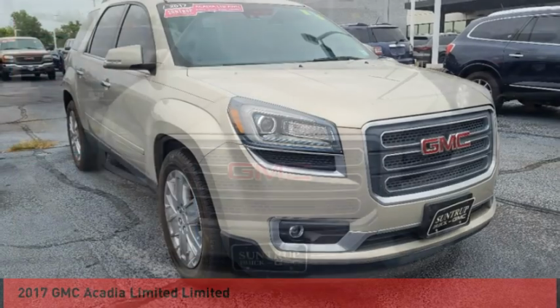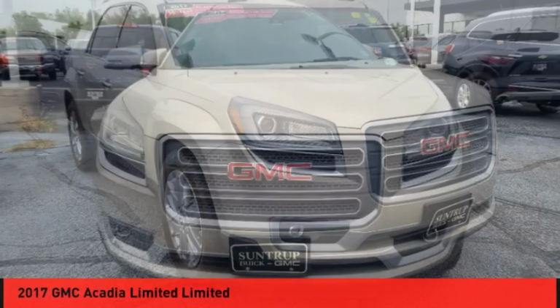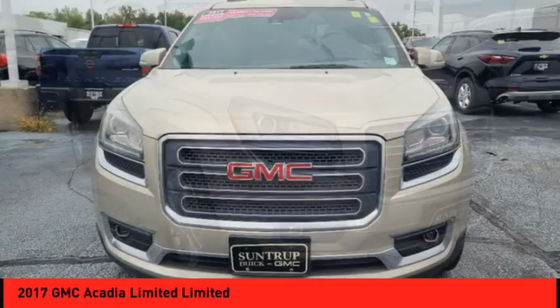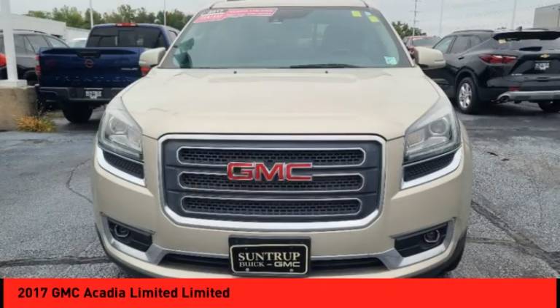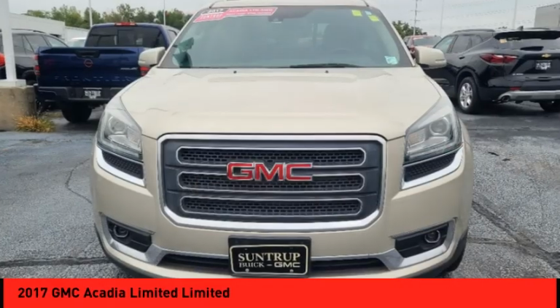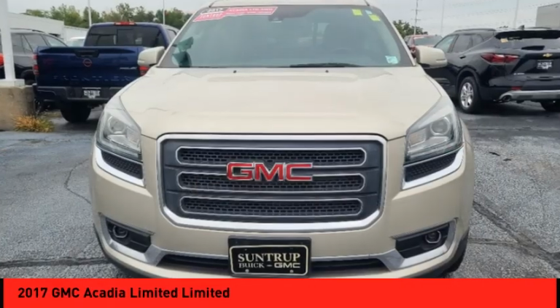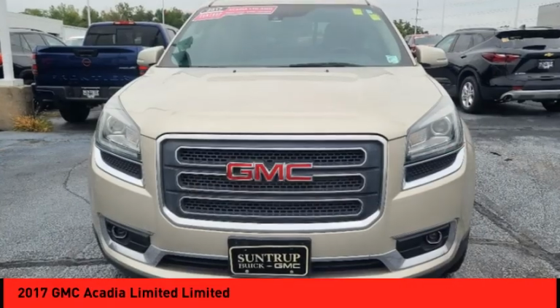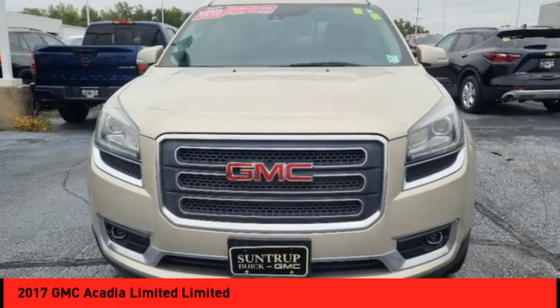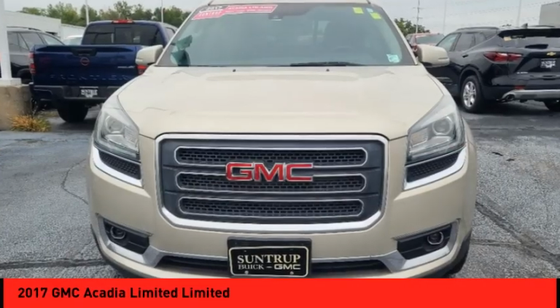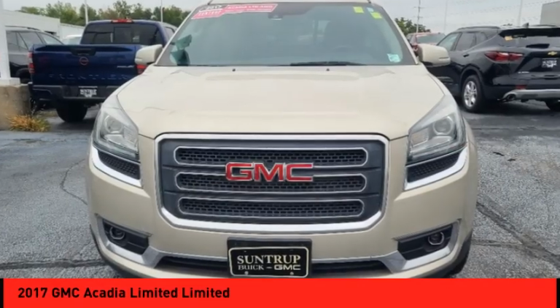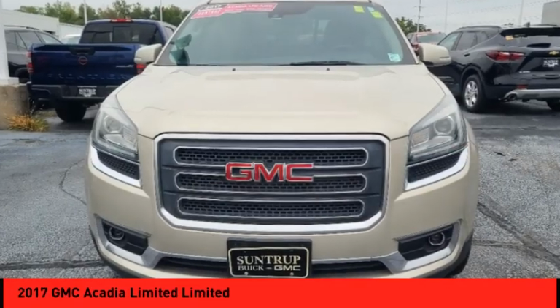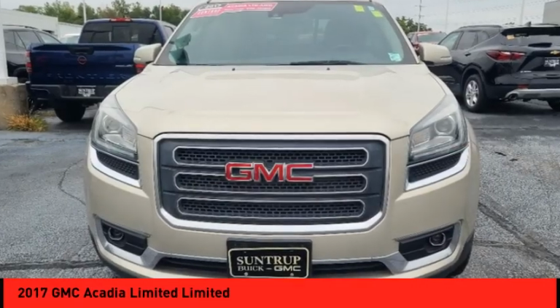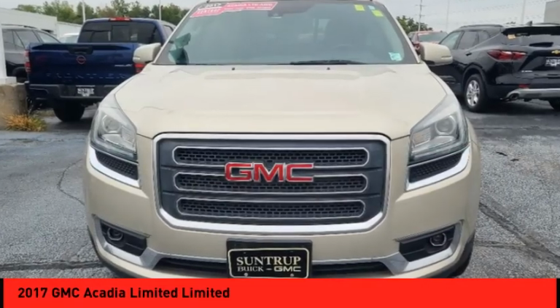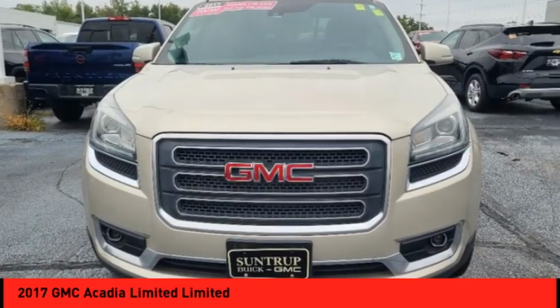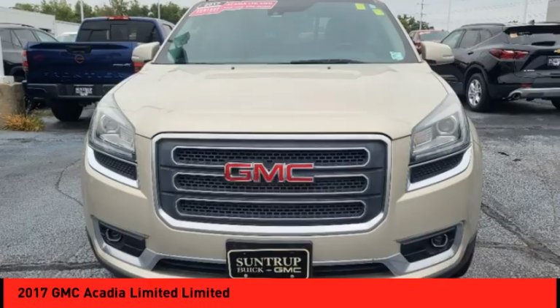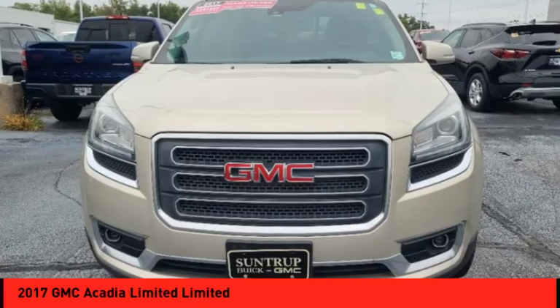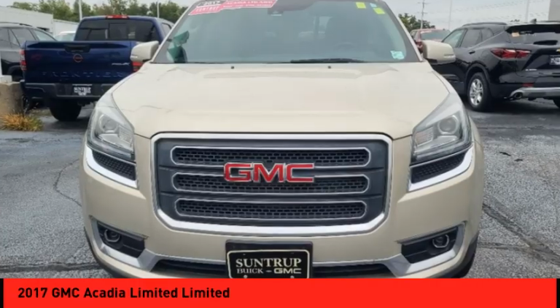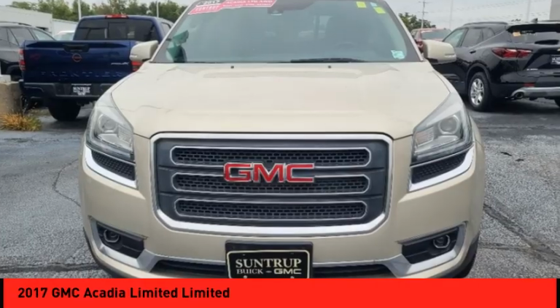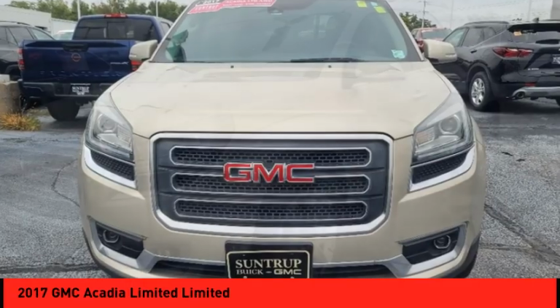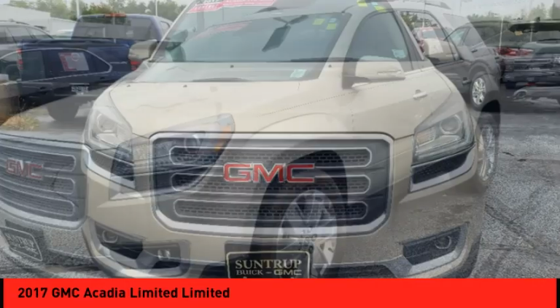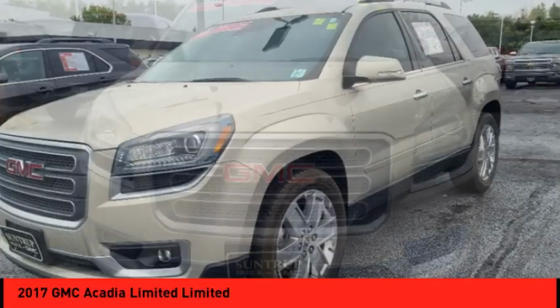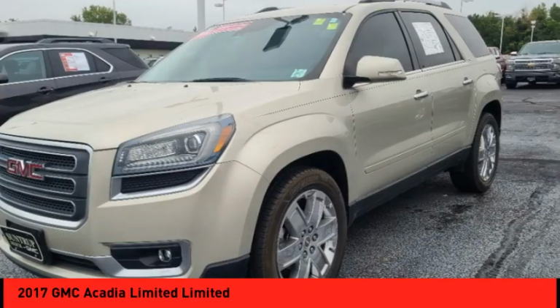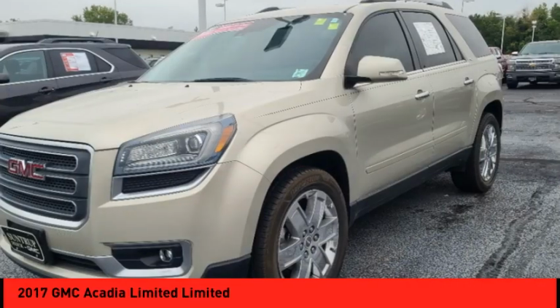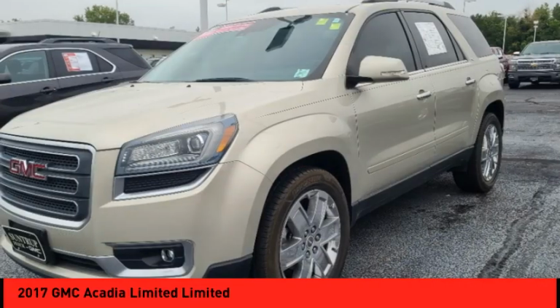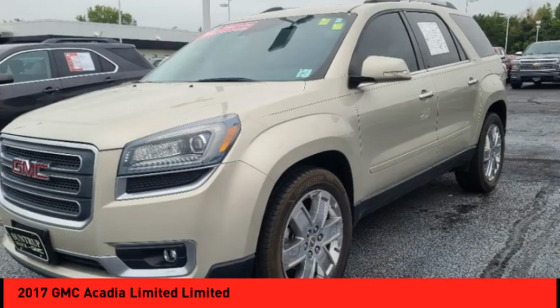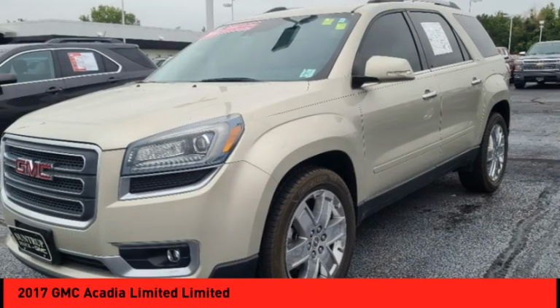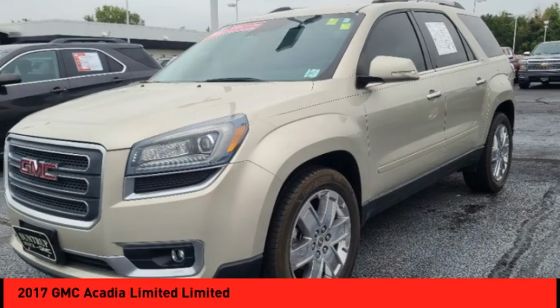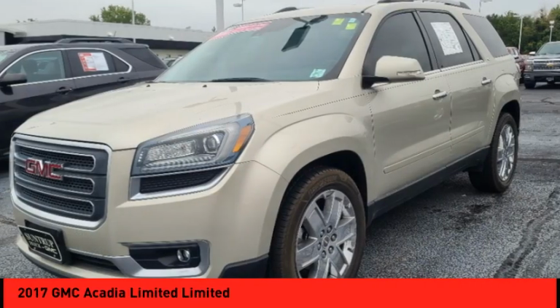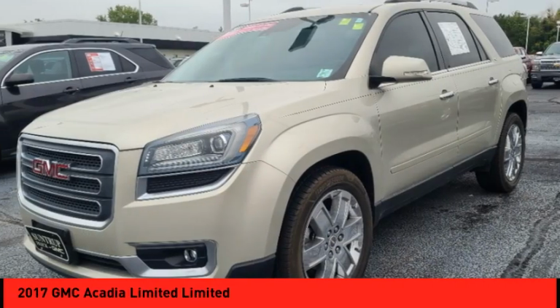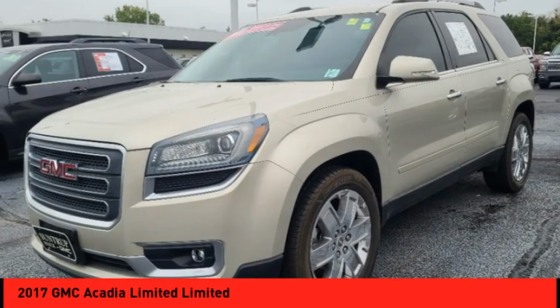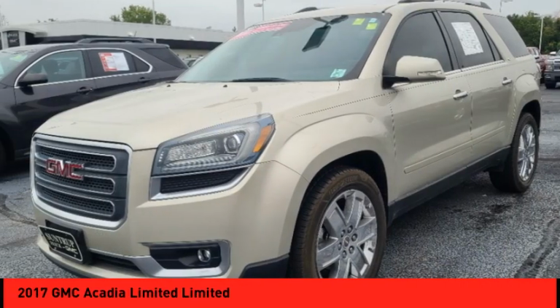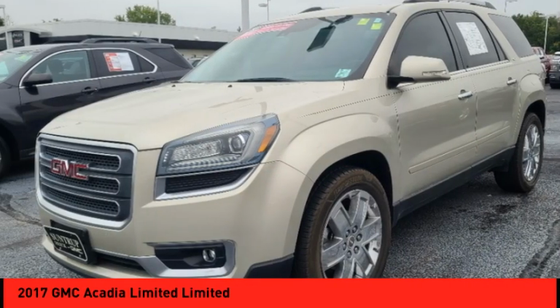Looking for the right vehicle? Check out the 2017 Acadia.